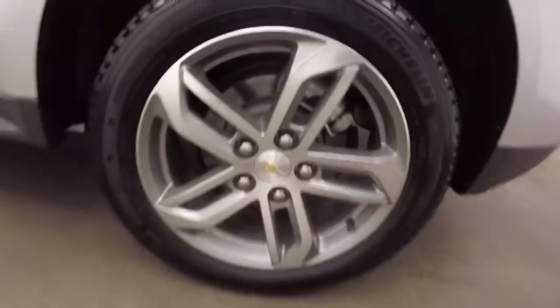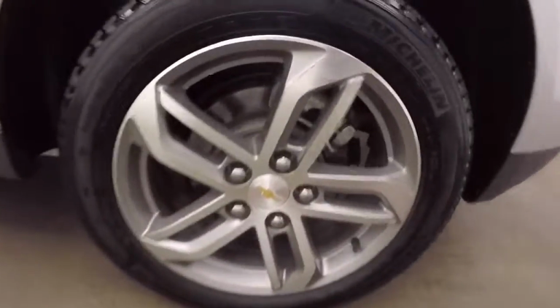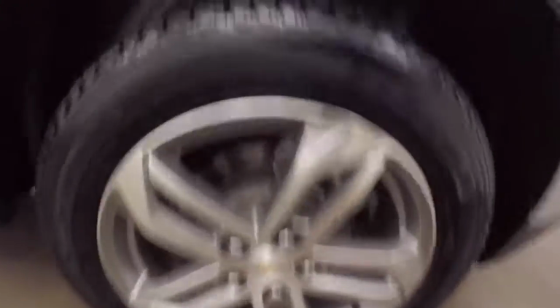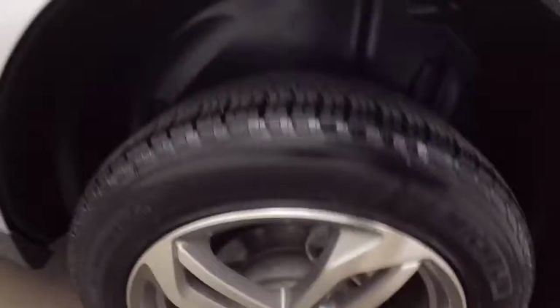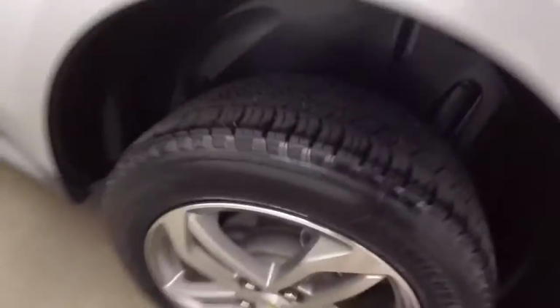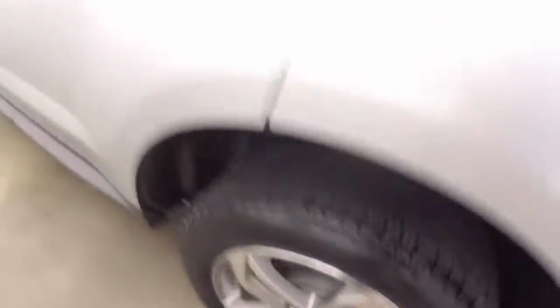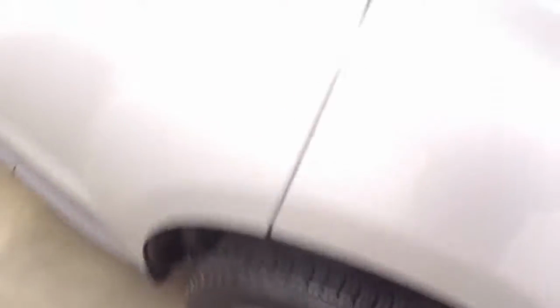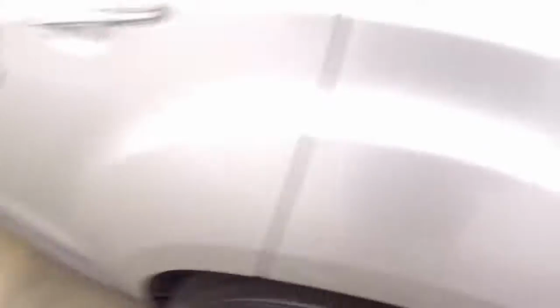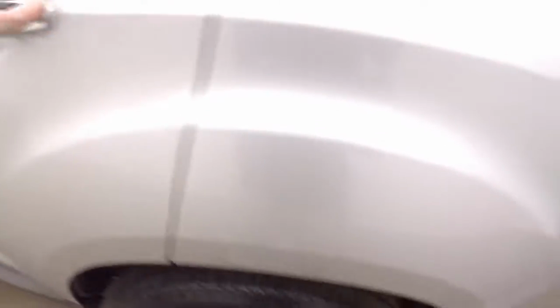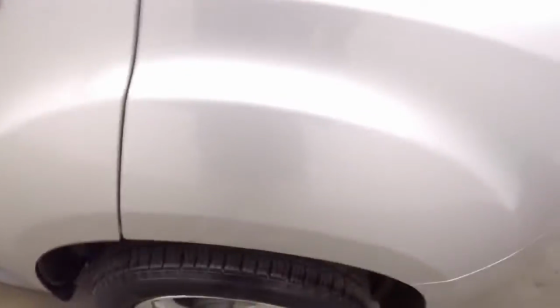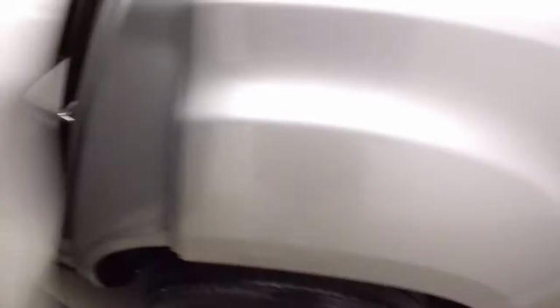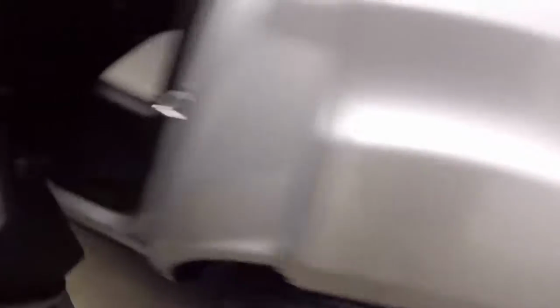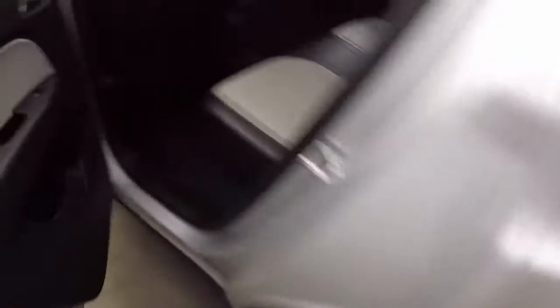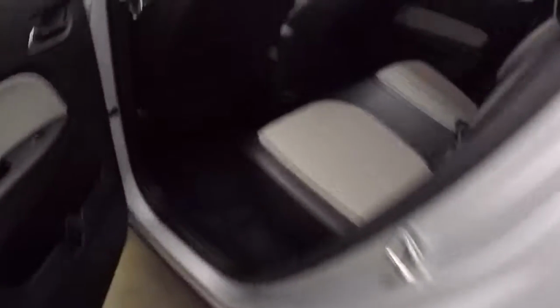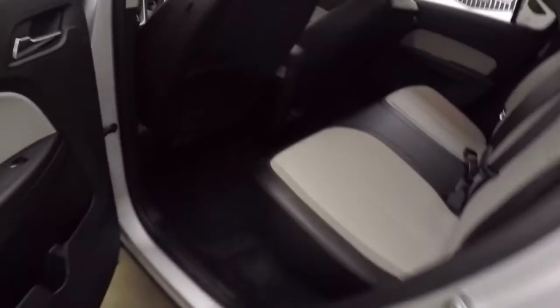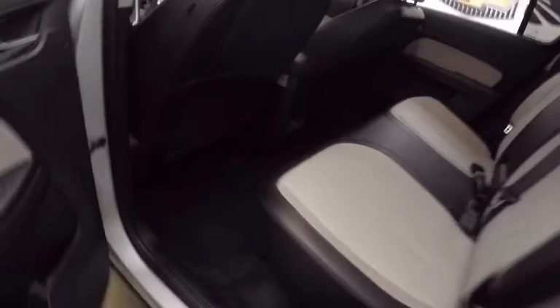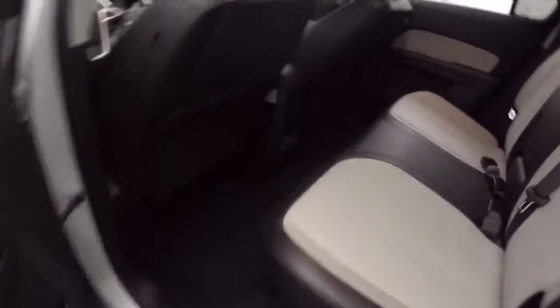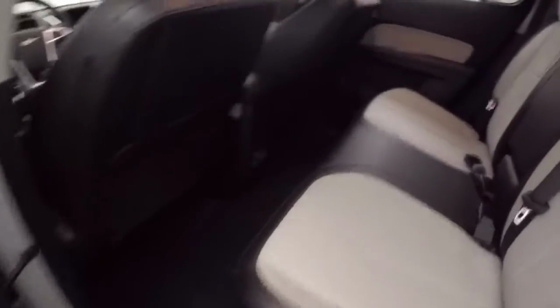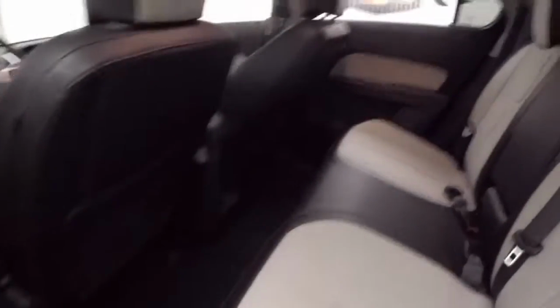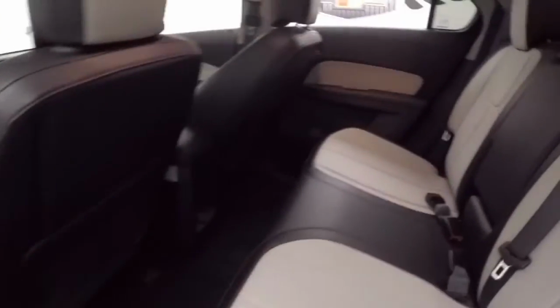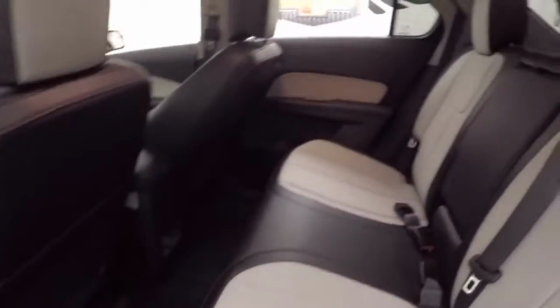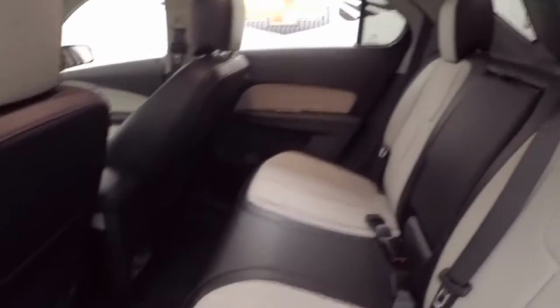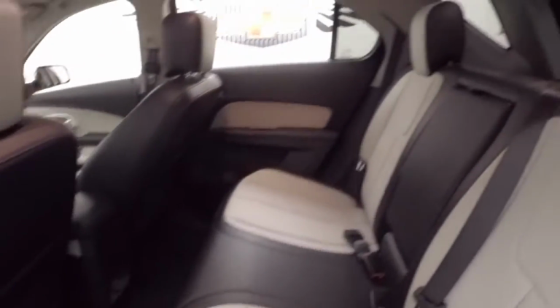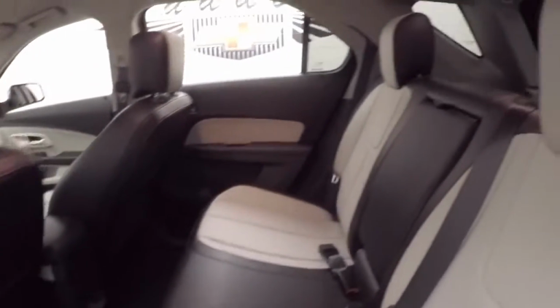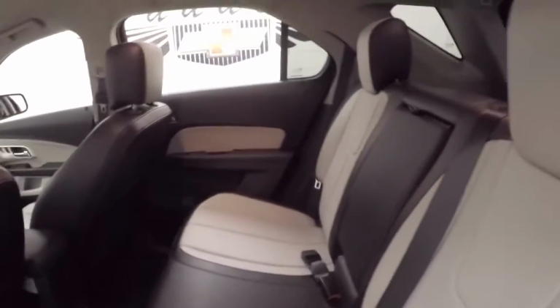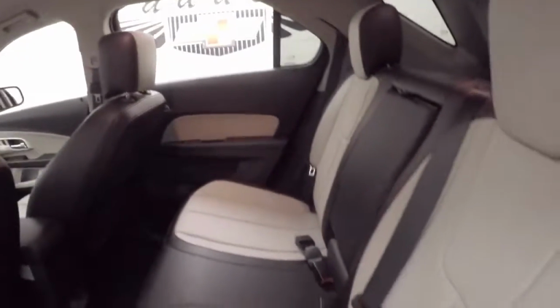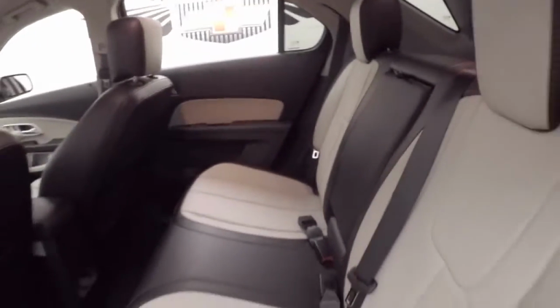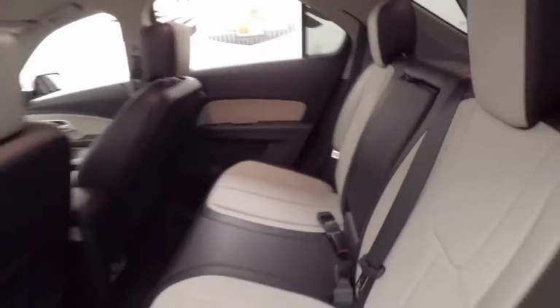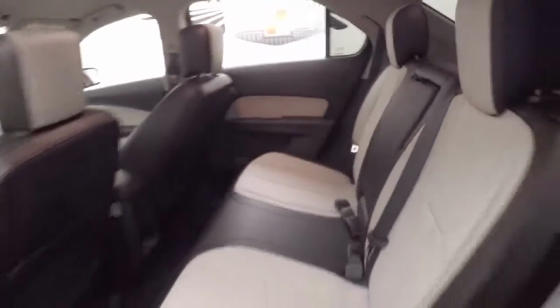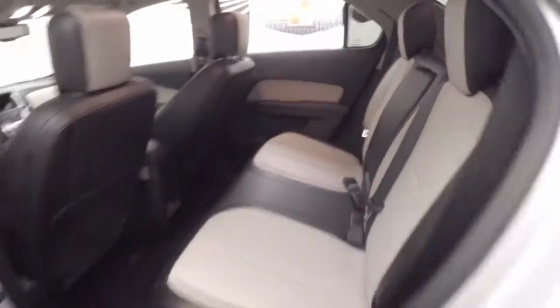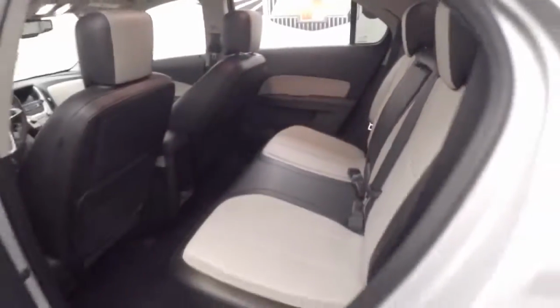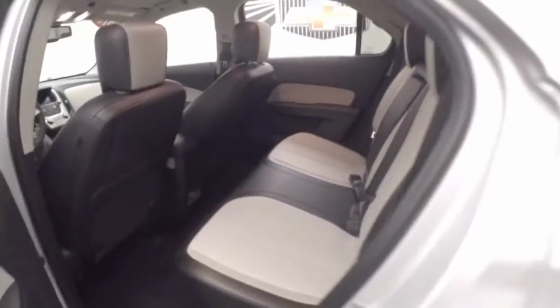Nice alloy wheels and good tires. The interior is in great shape with a nice leather interior.